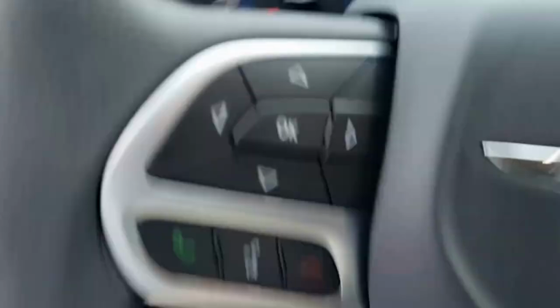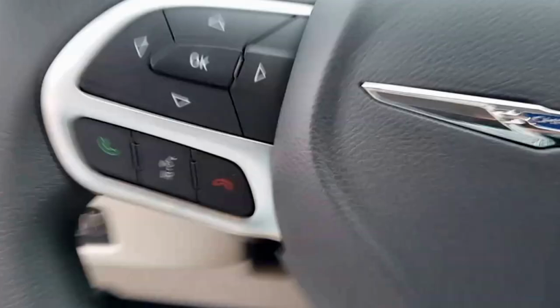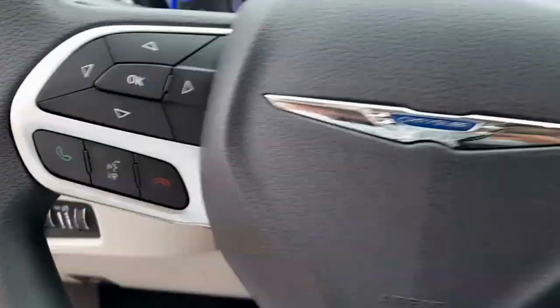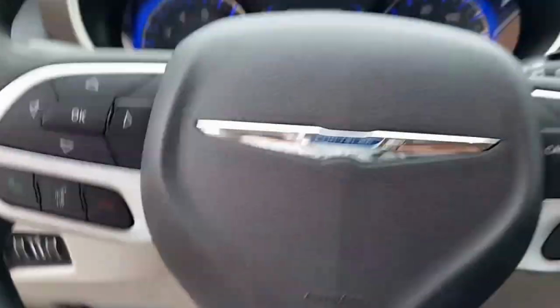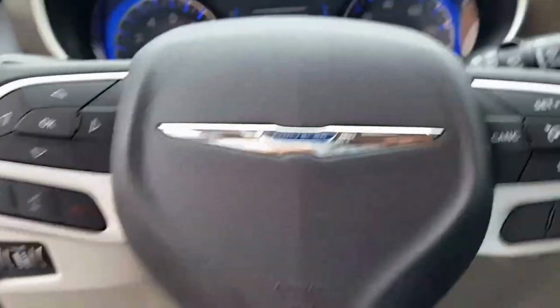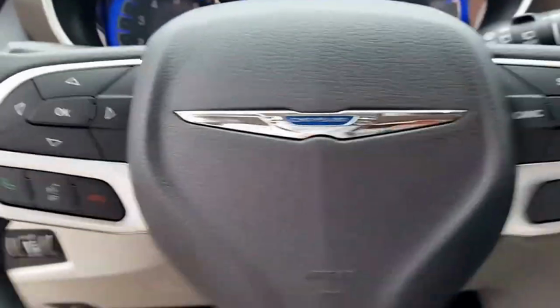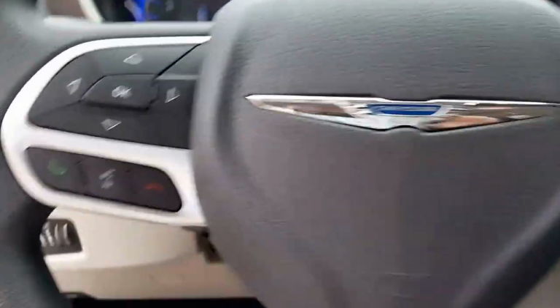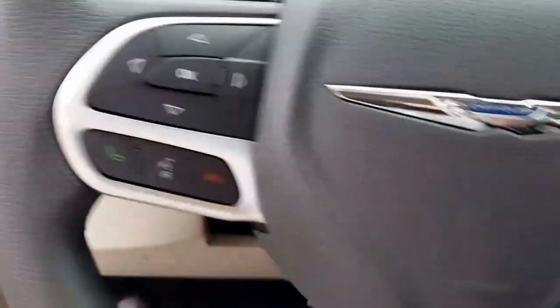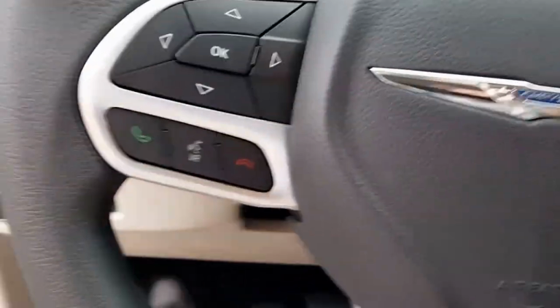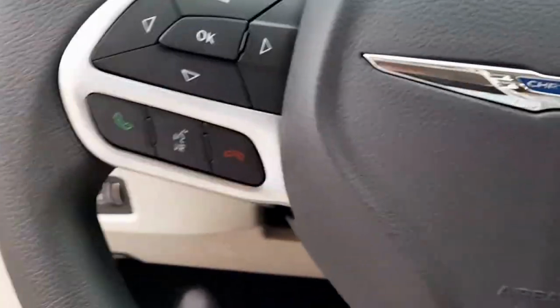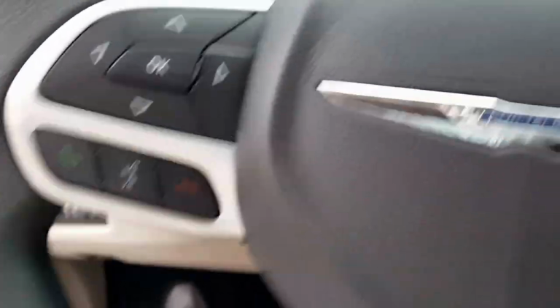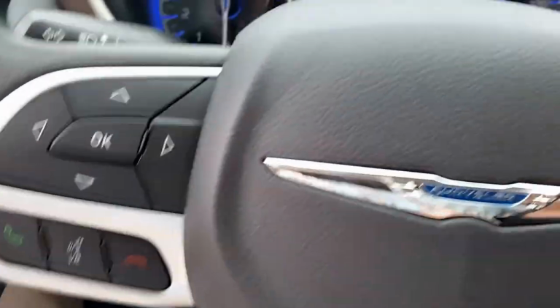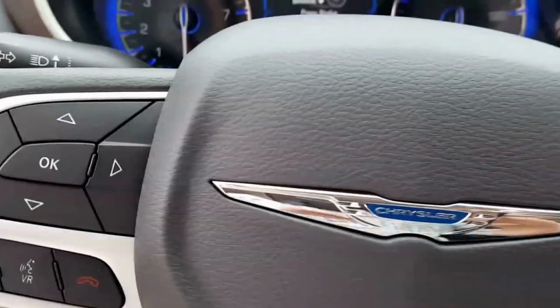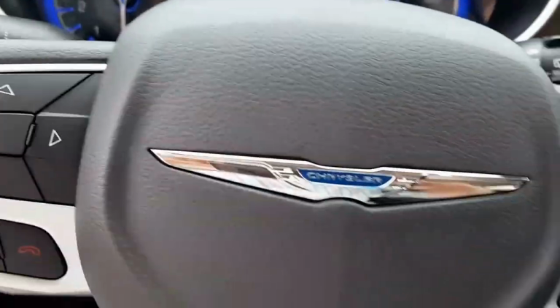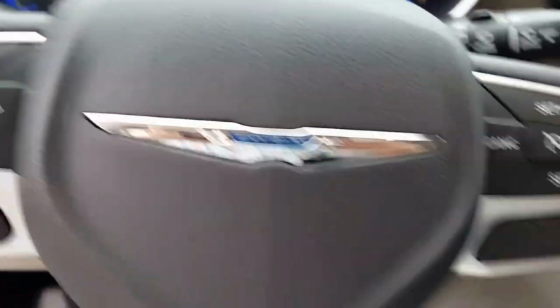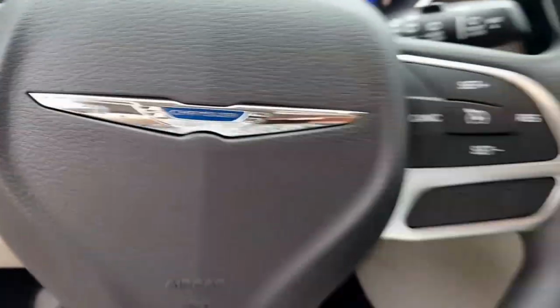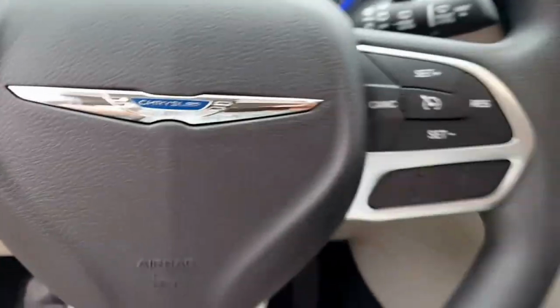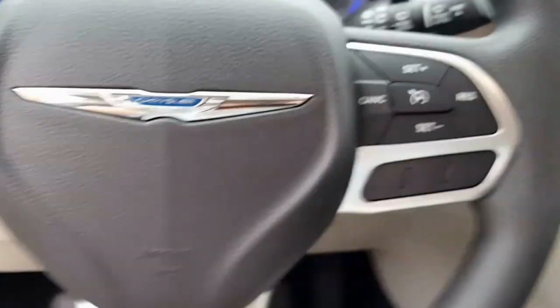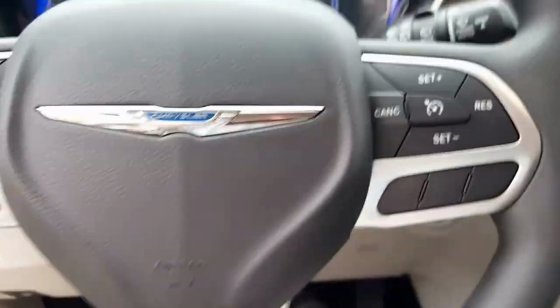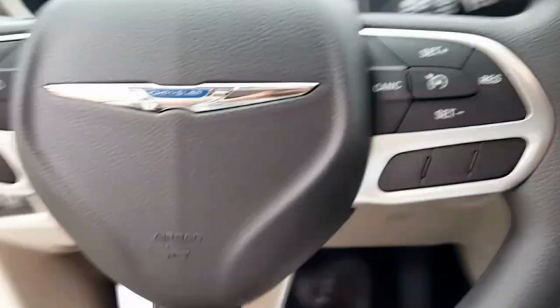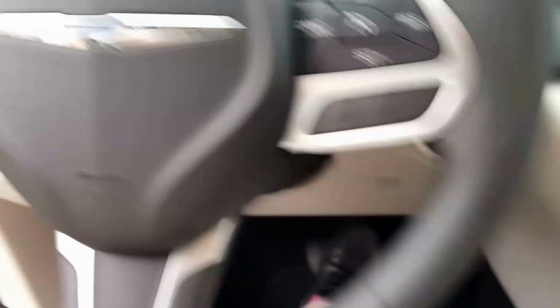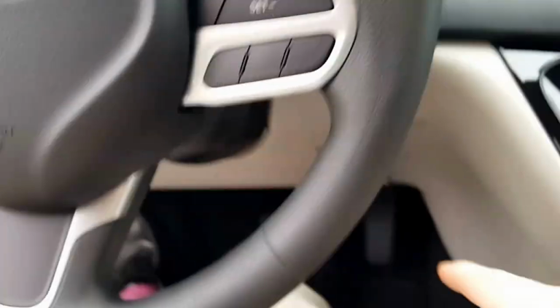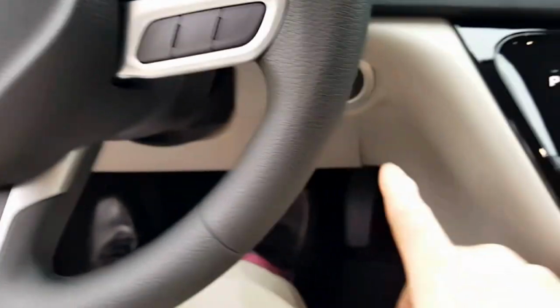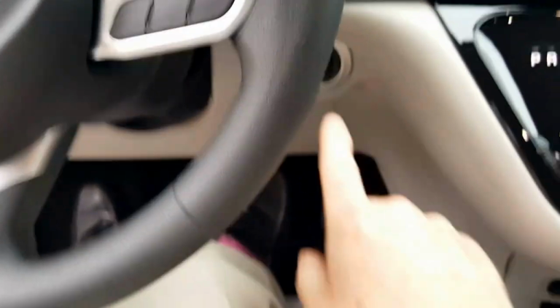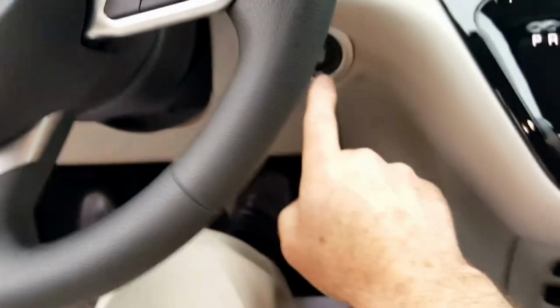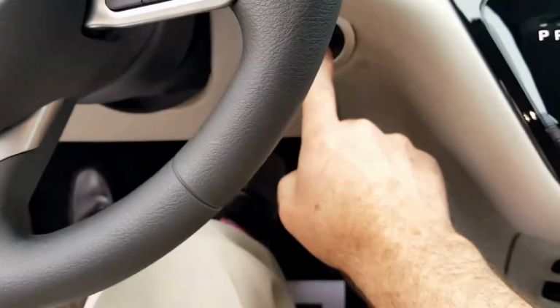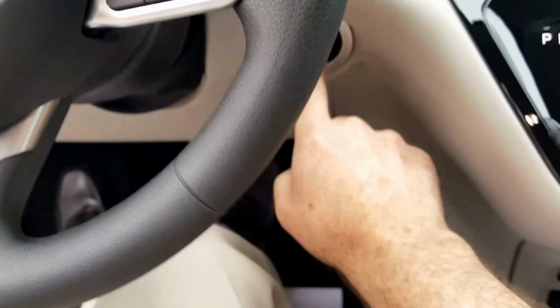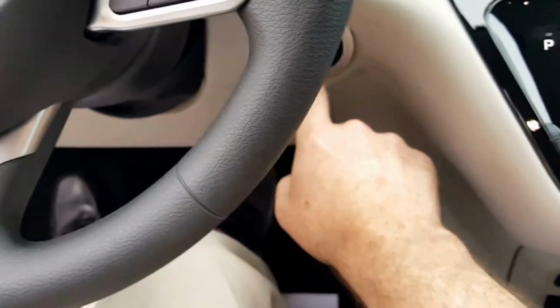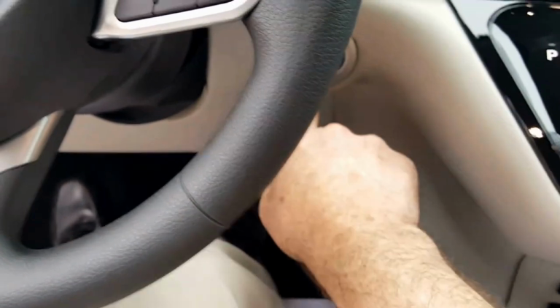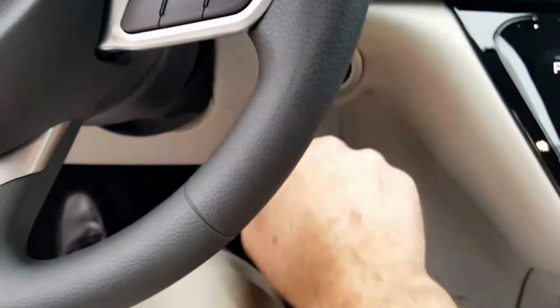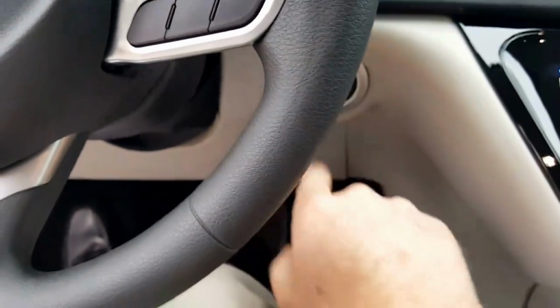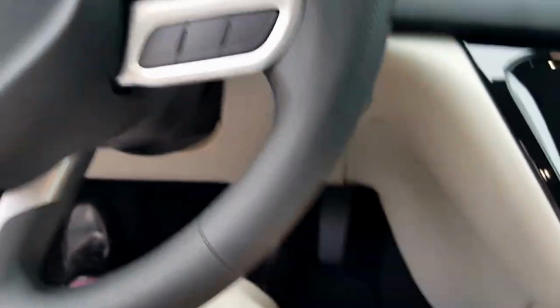Let's climb inside and start her up. You have to have your foot on the brake and tap the start button.